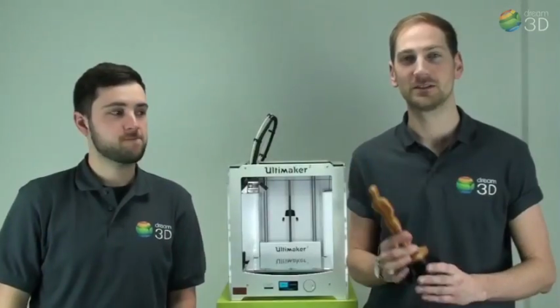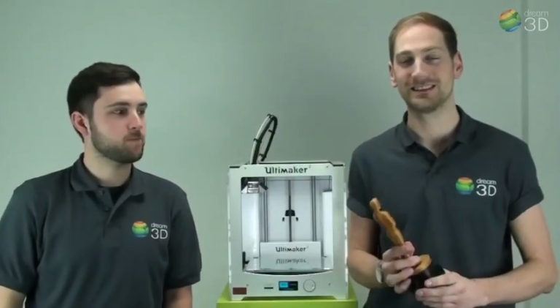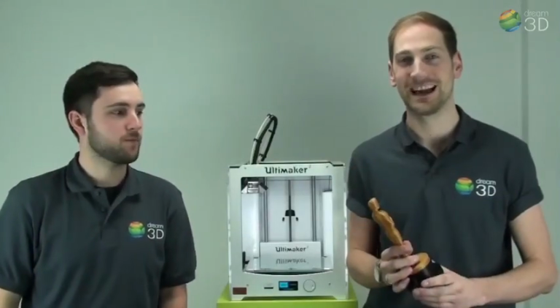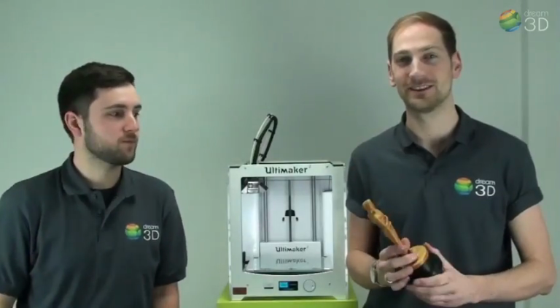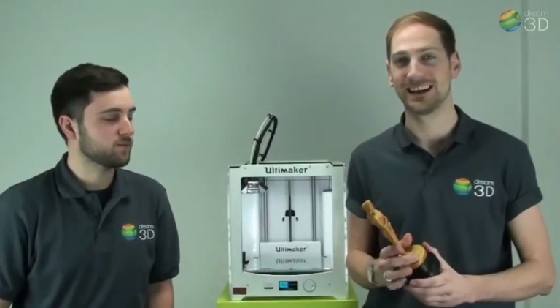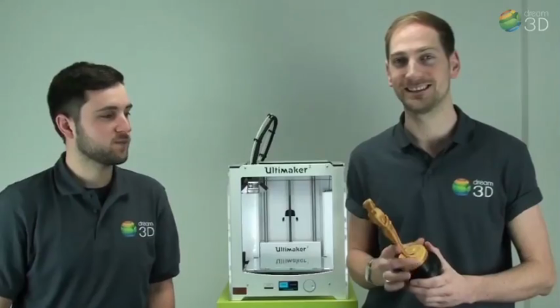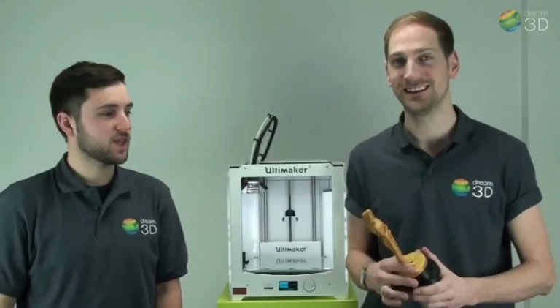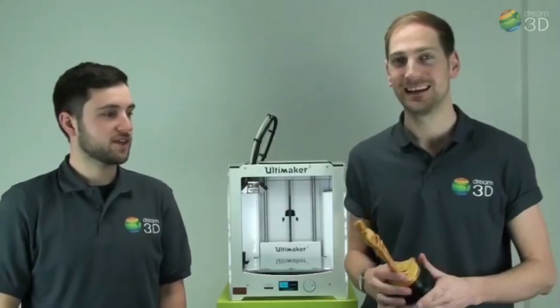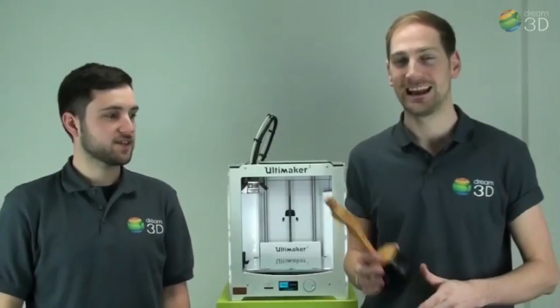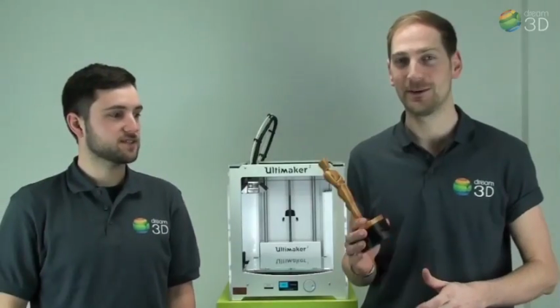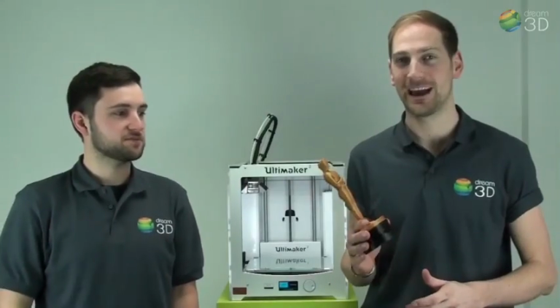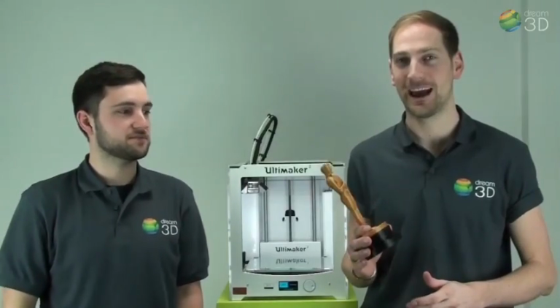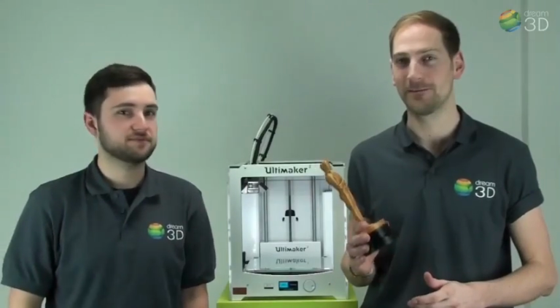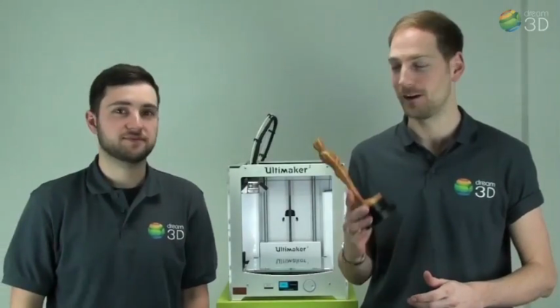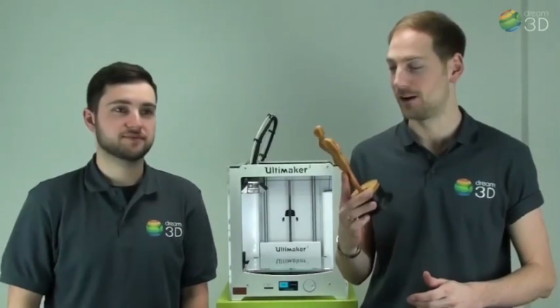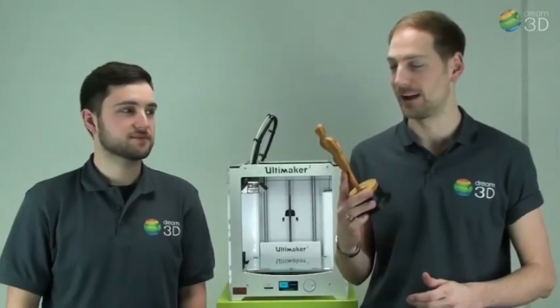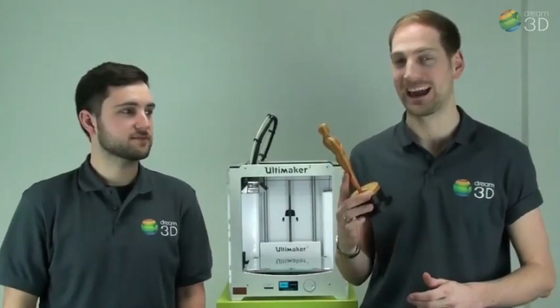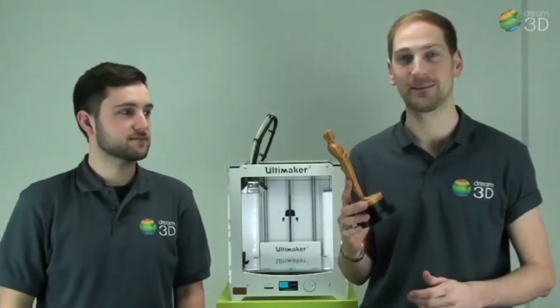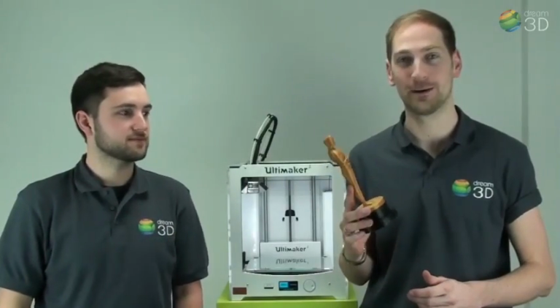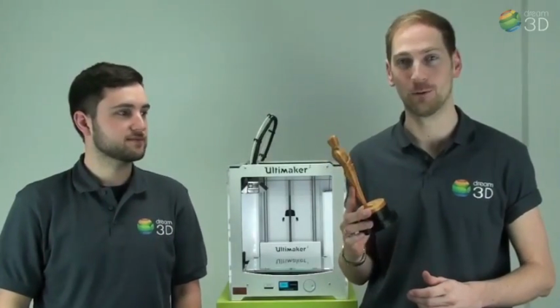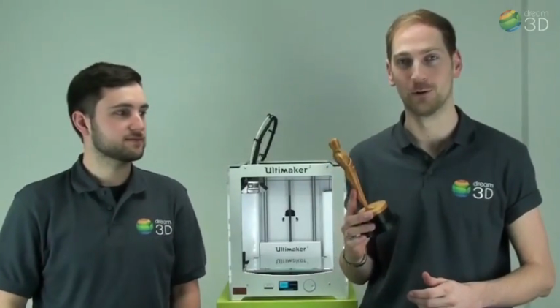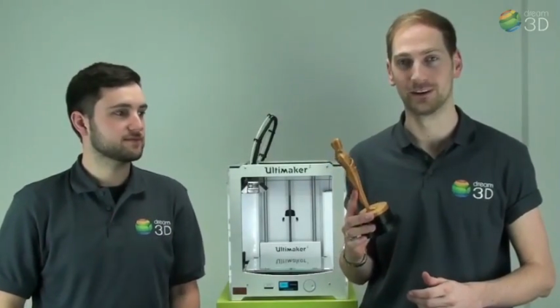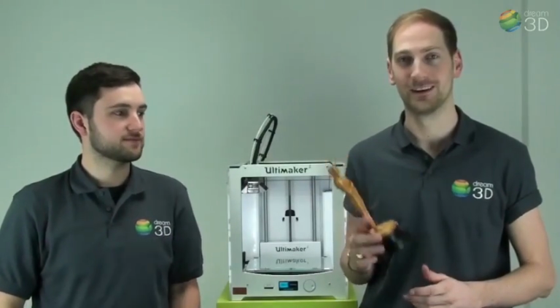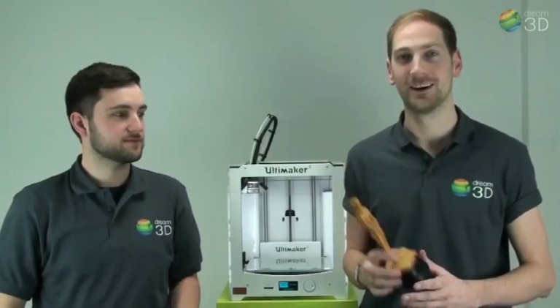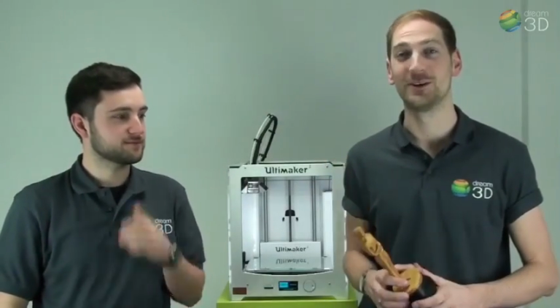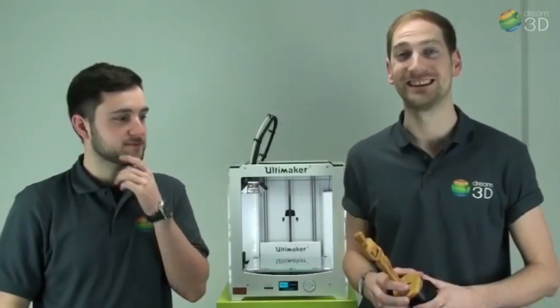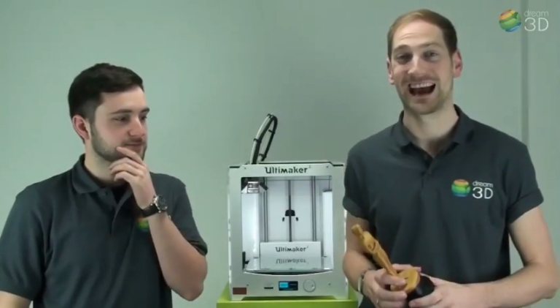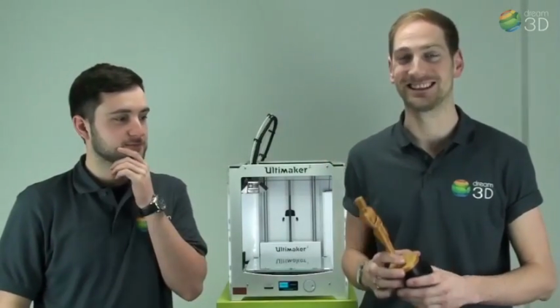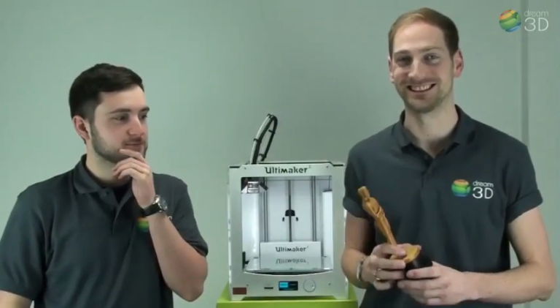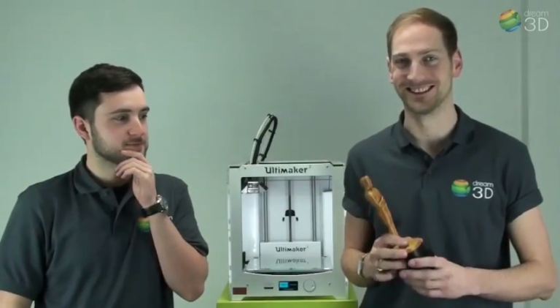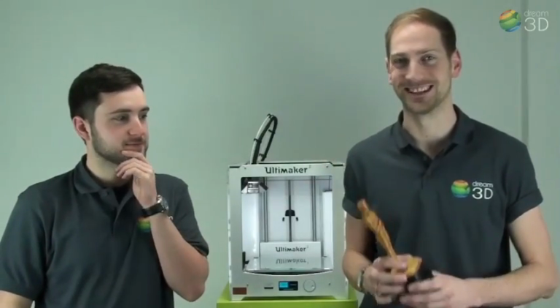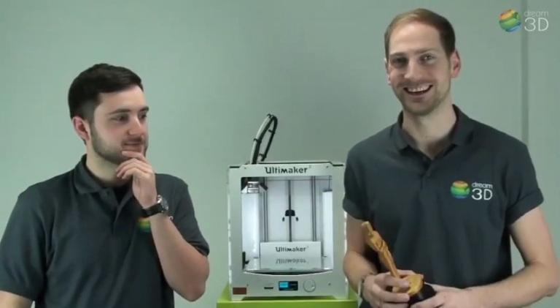20 hours later and here we have our Academy Award. Who needs acting skills, eh?